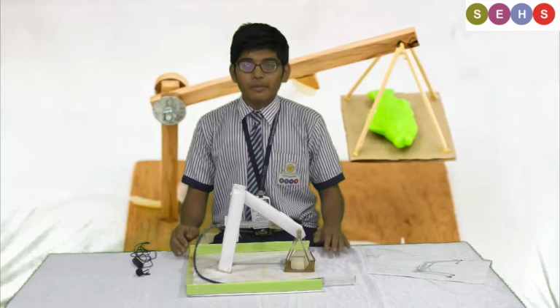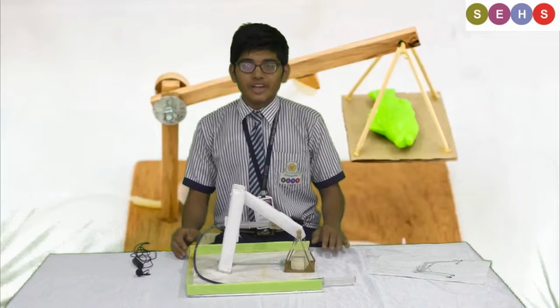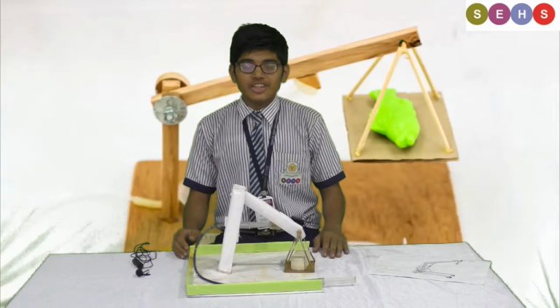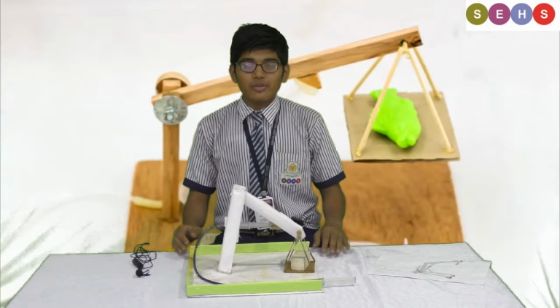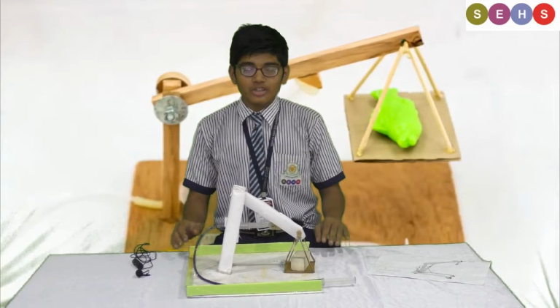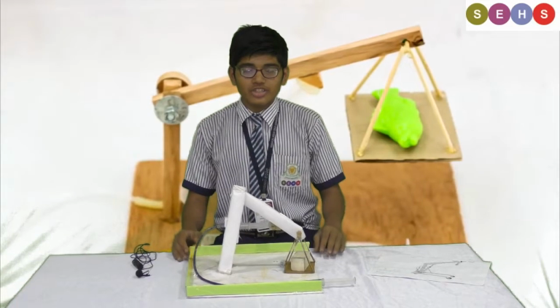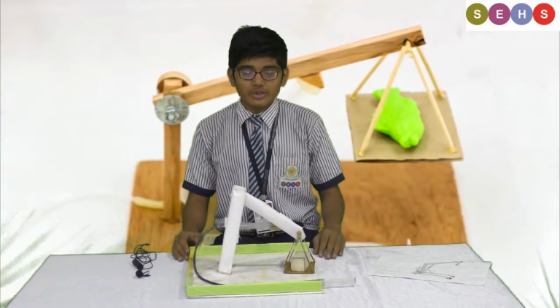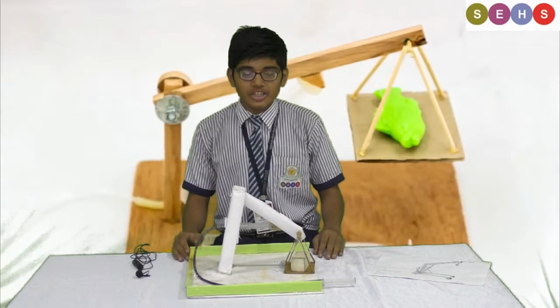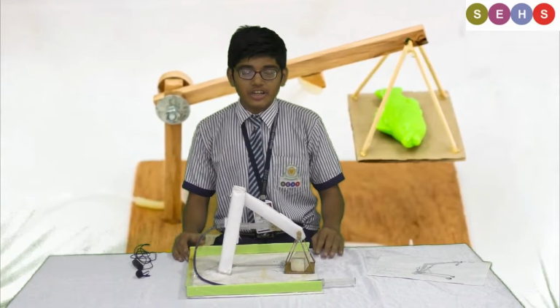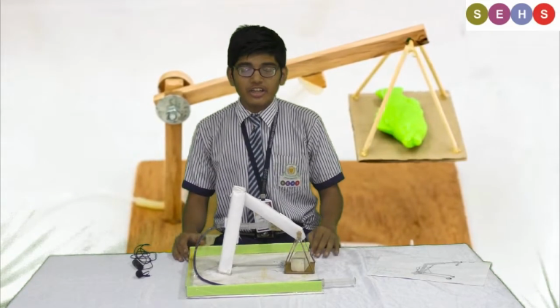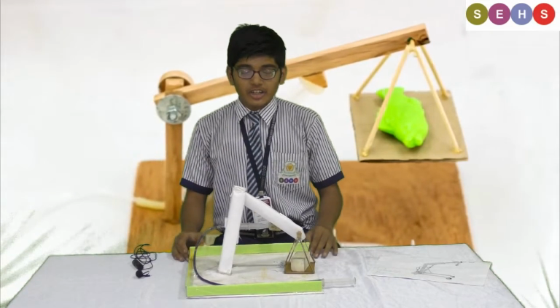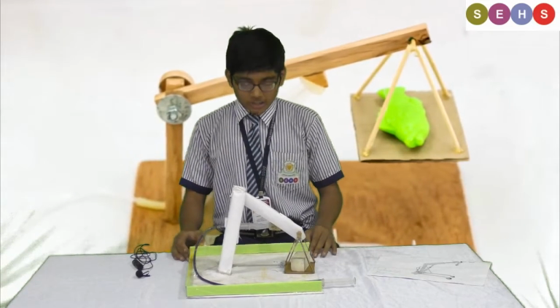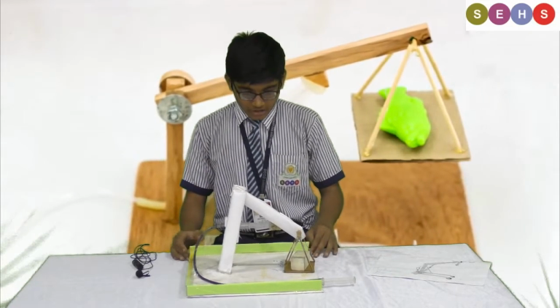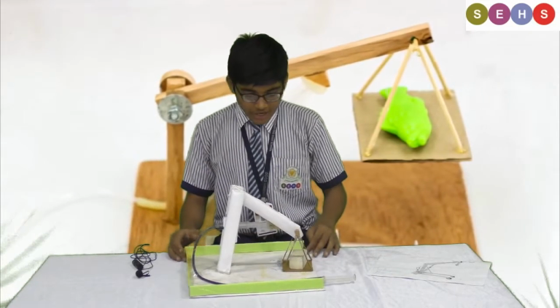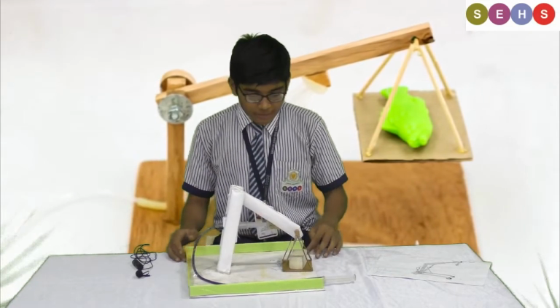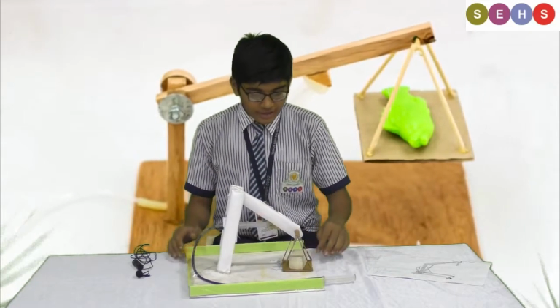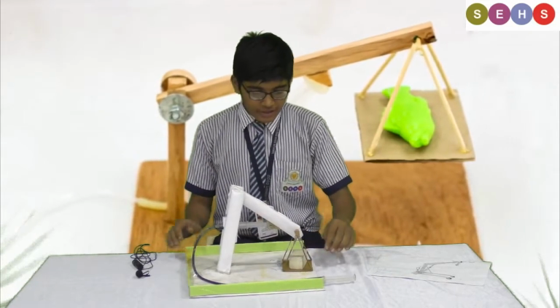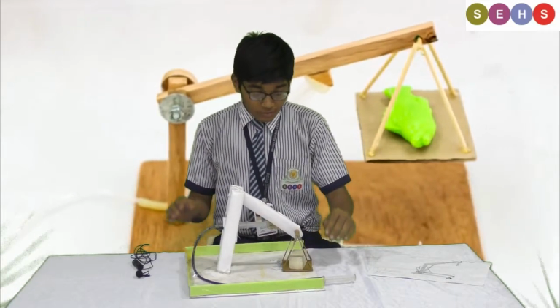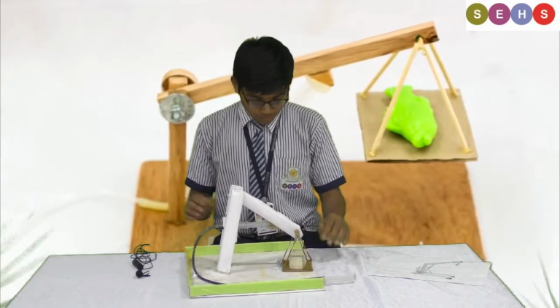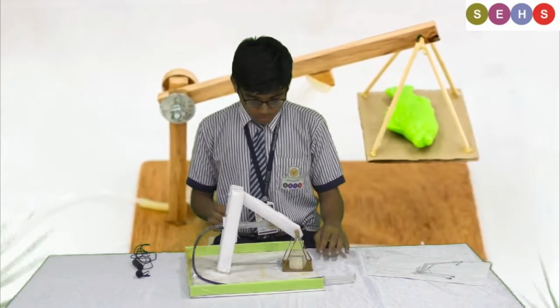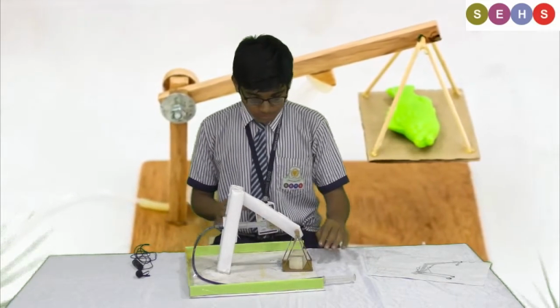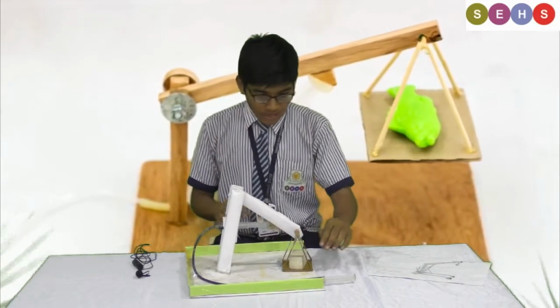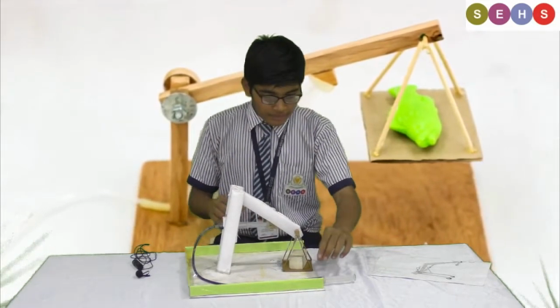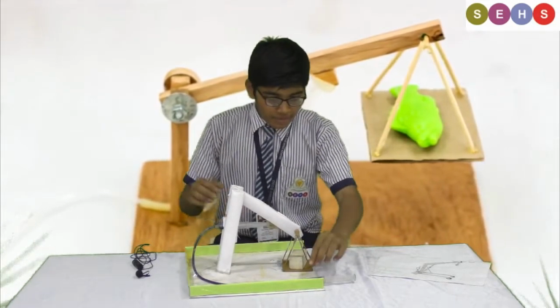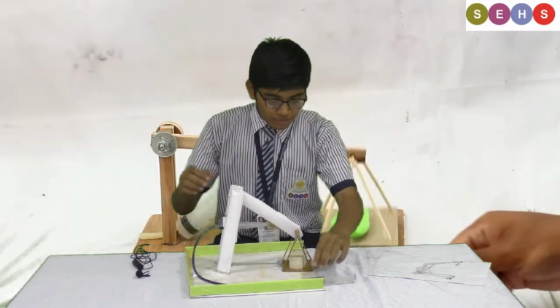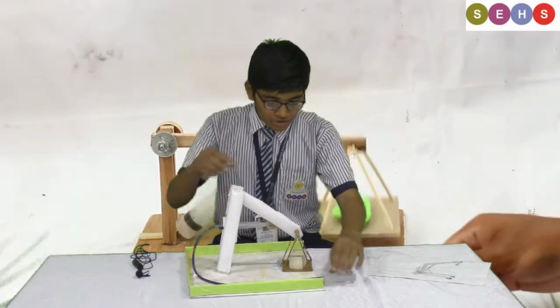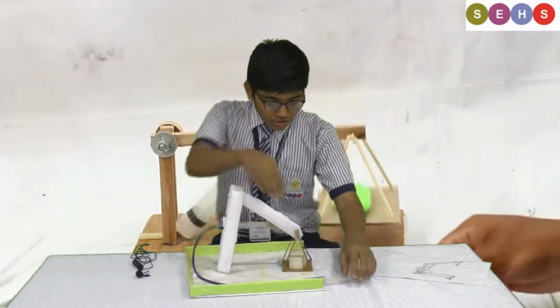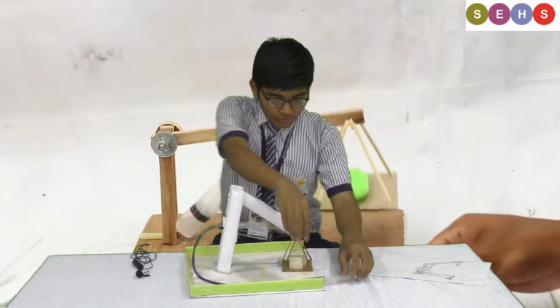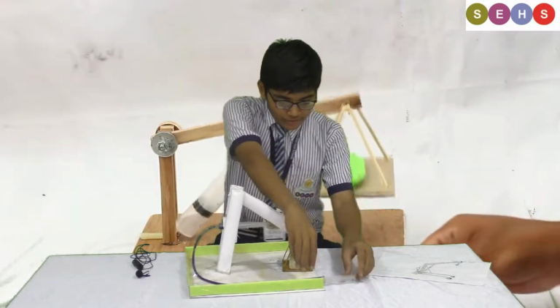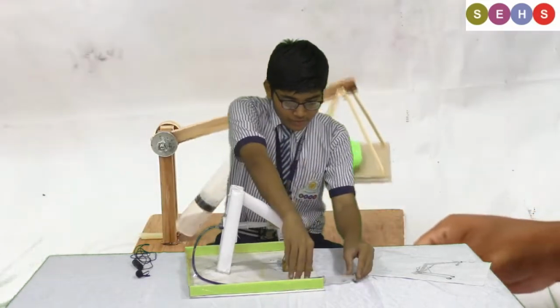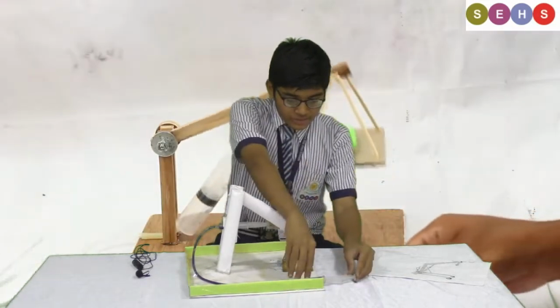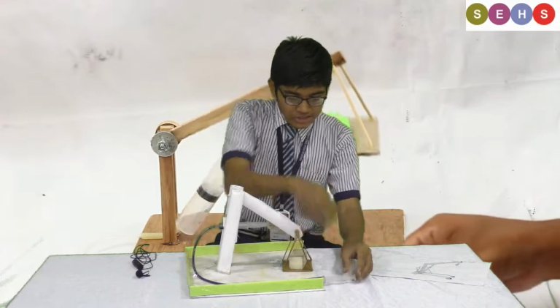Myself, Puri Sandeep Shankar. I made a project of a lifting machine.